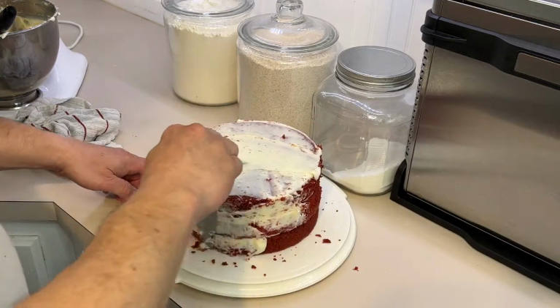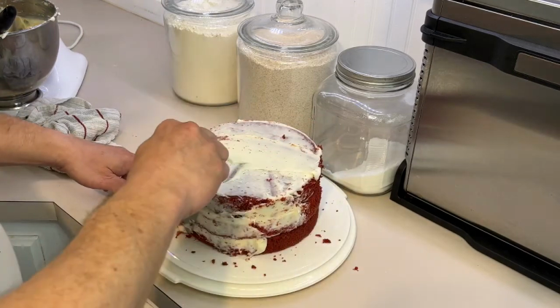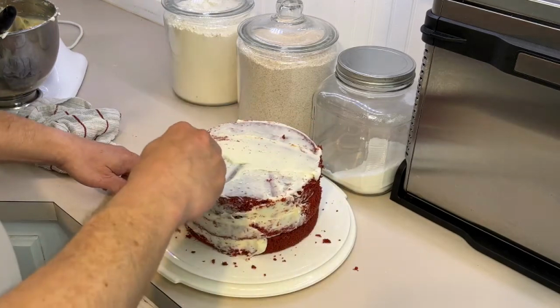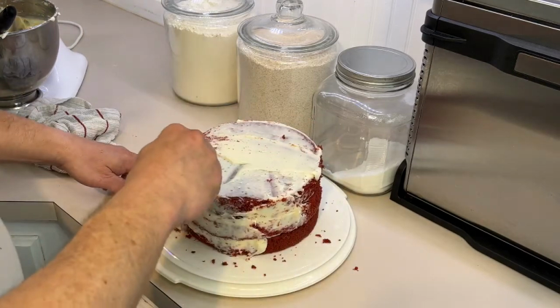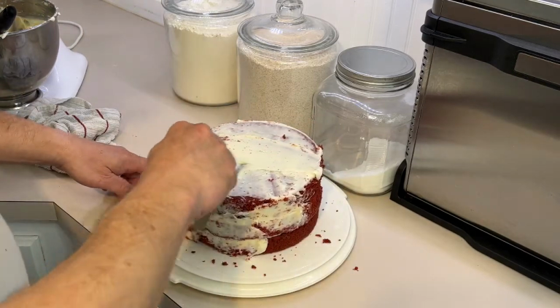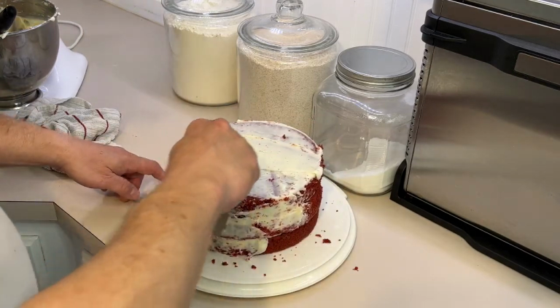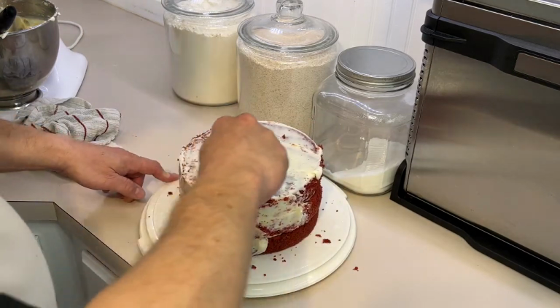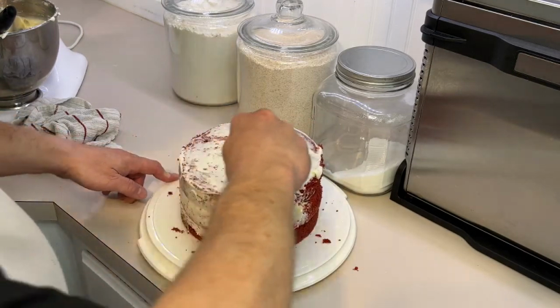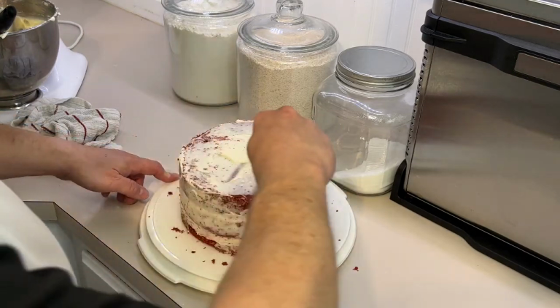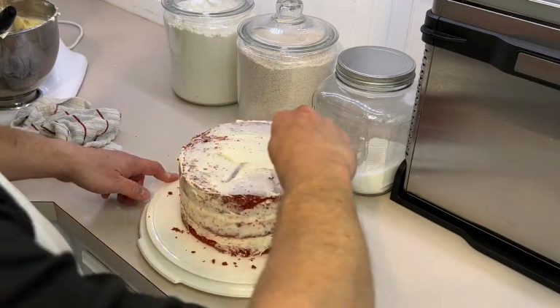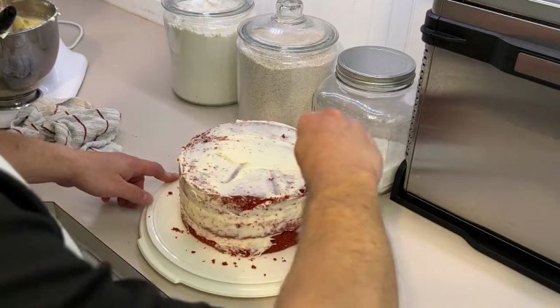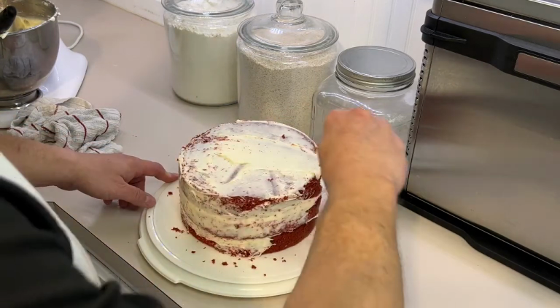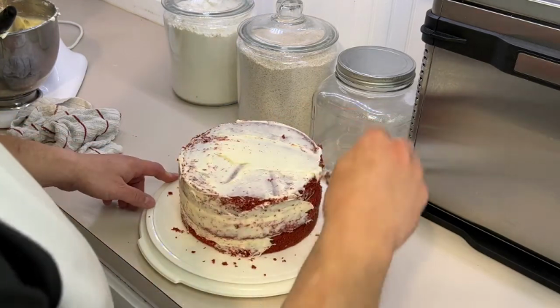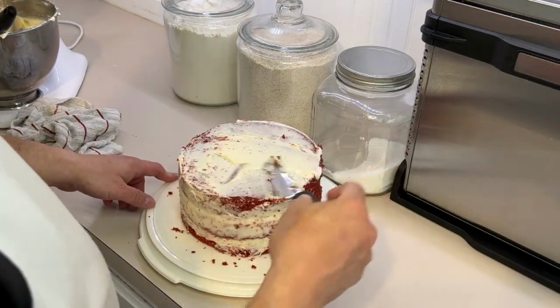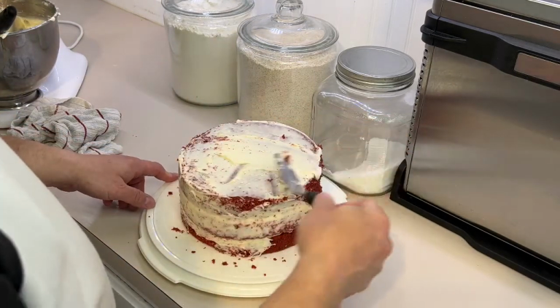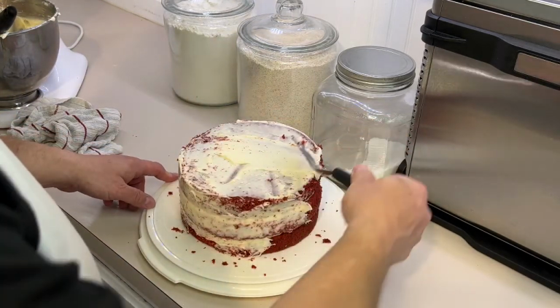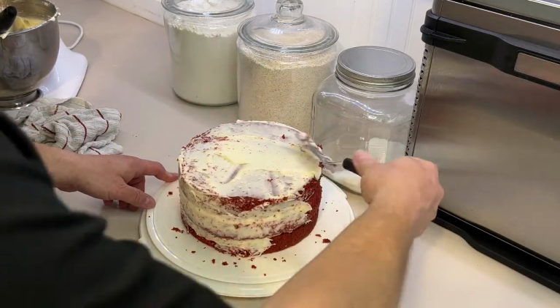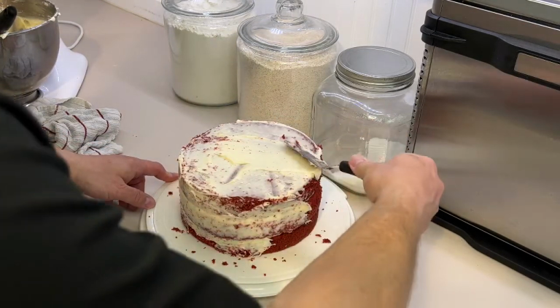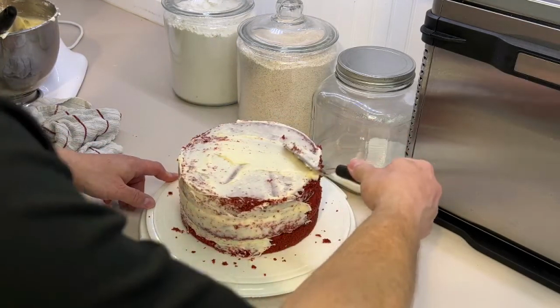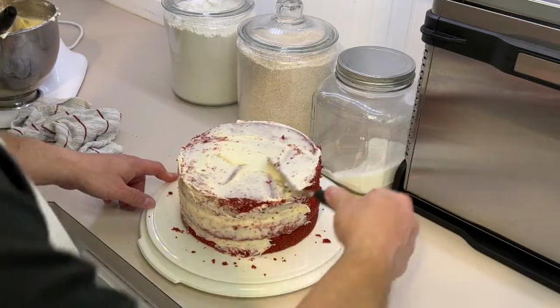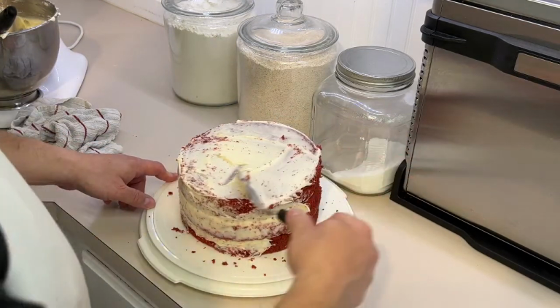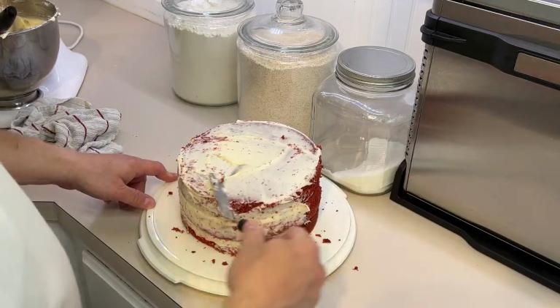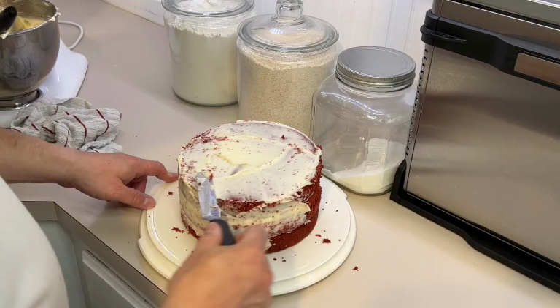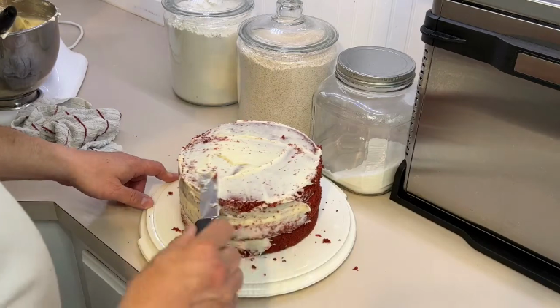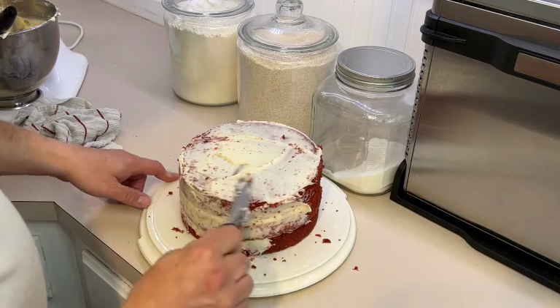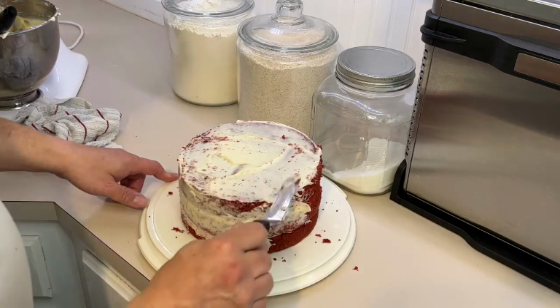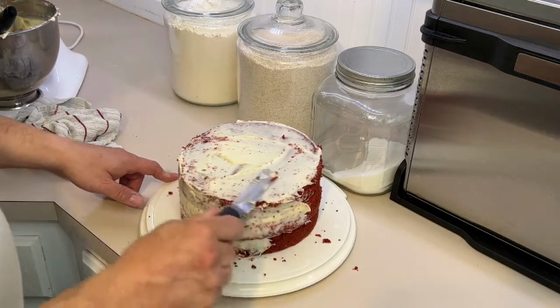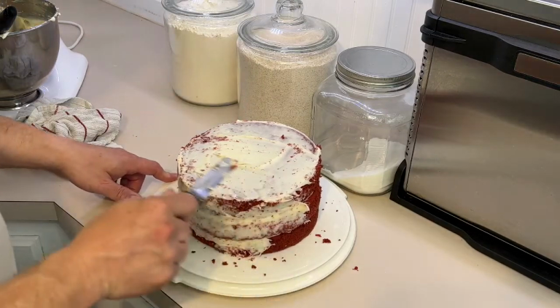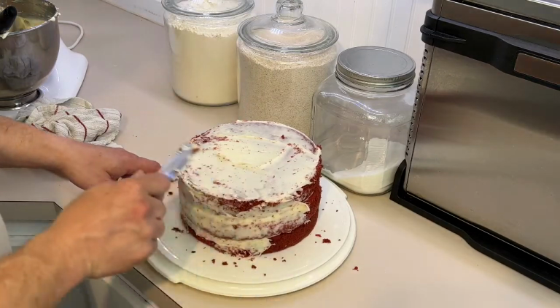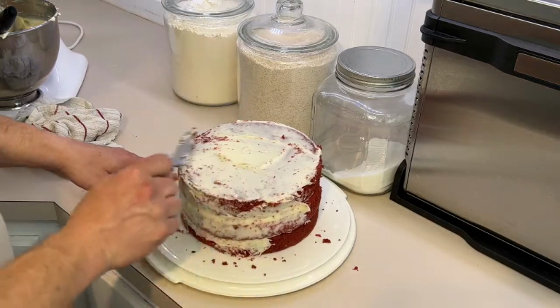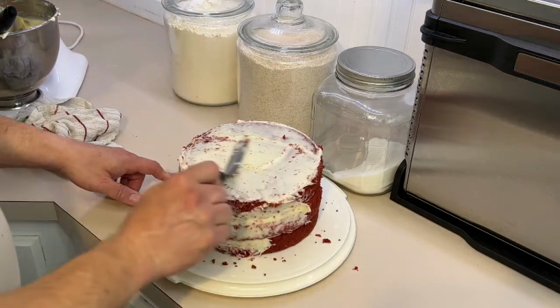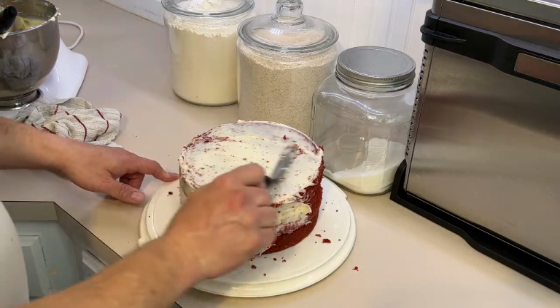It looks rough here because you're picking up so many crumbs.